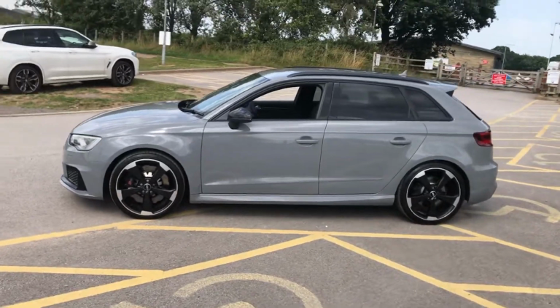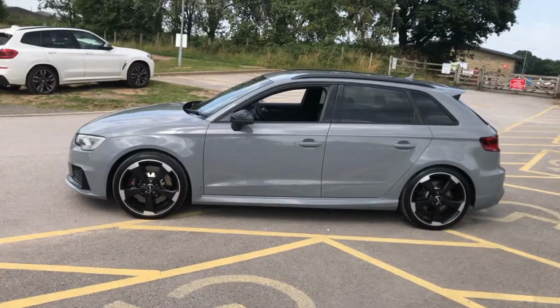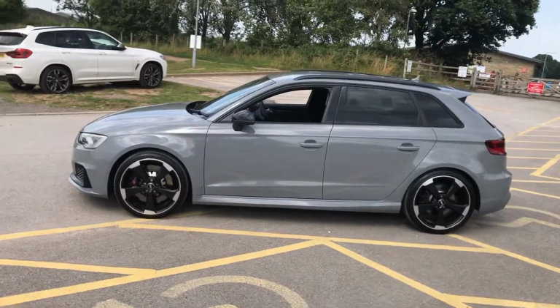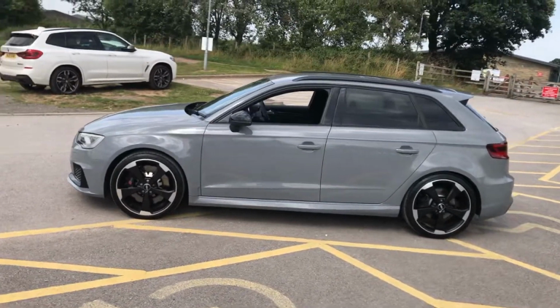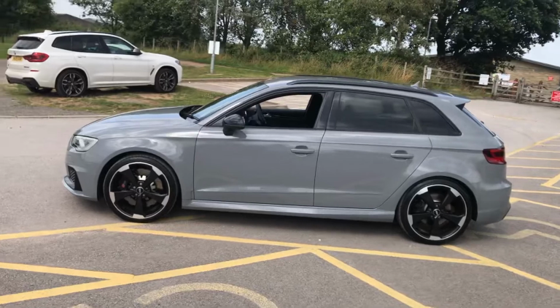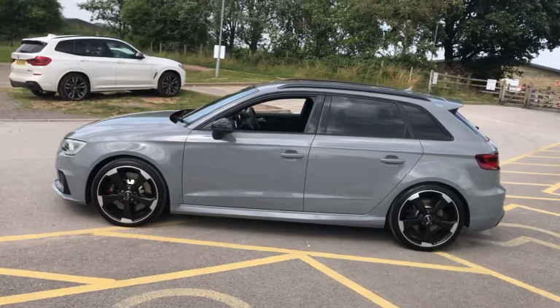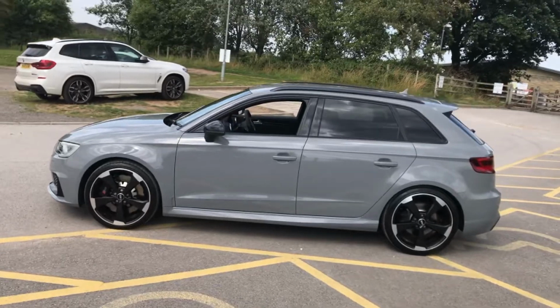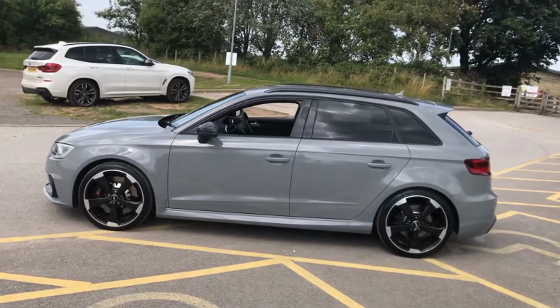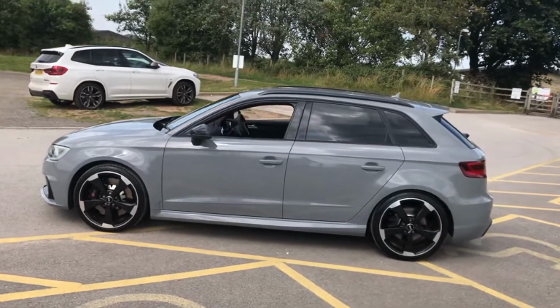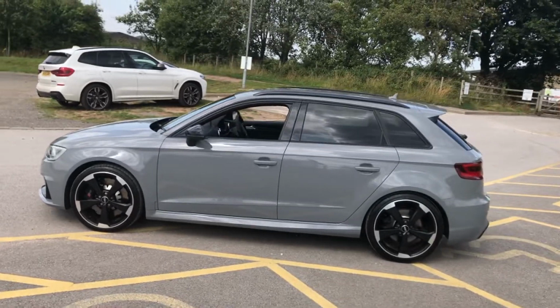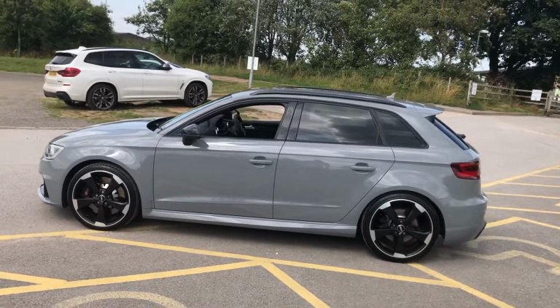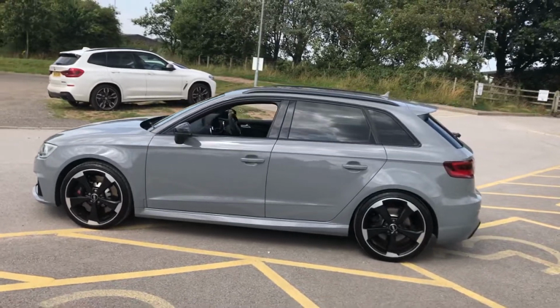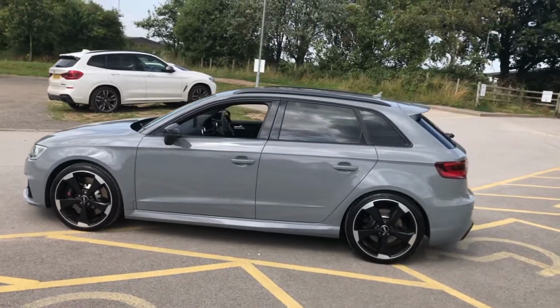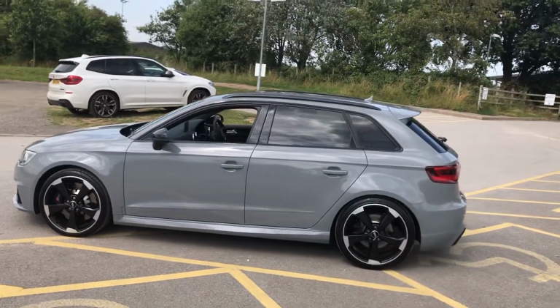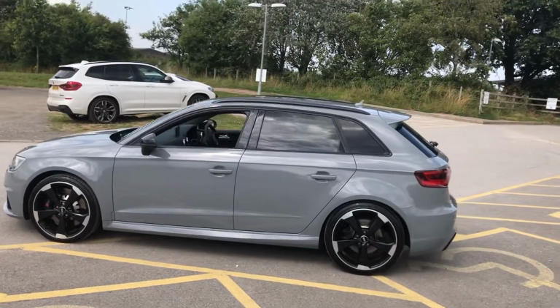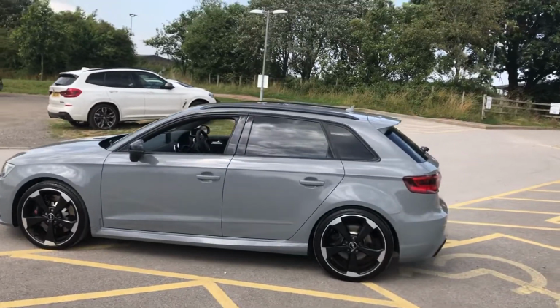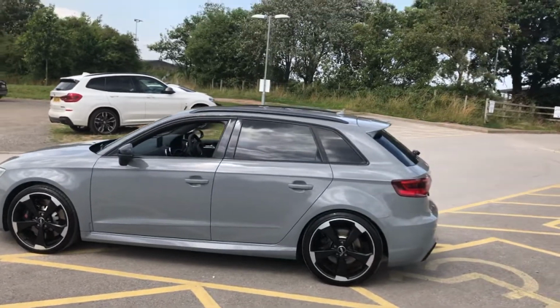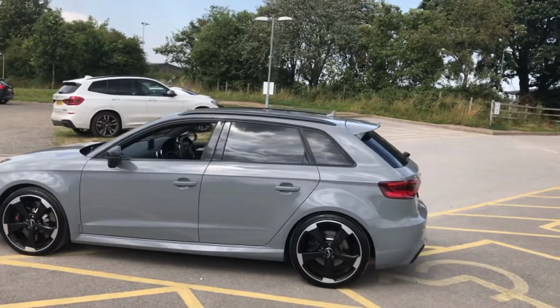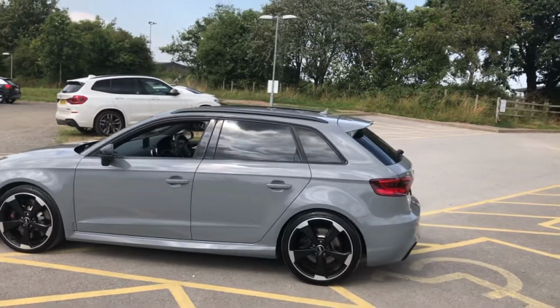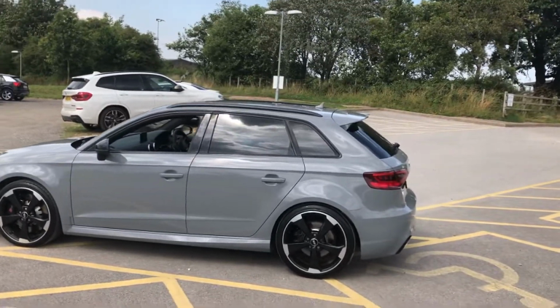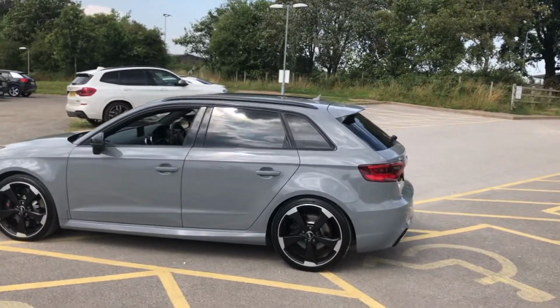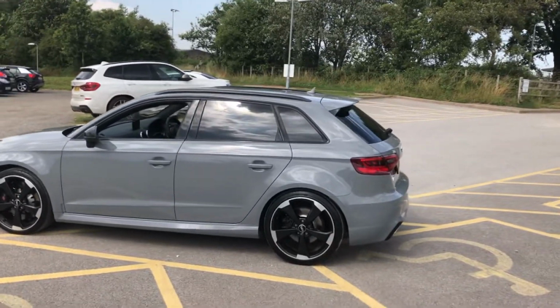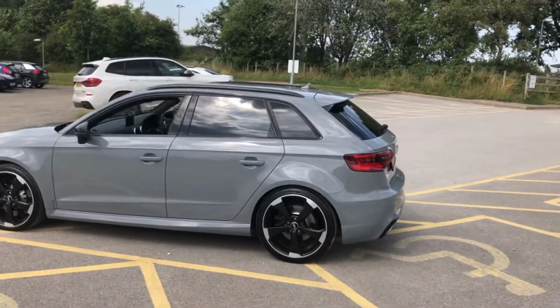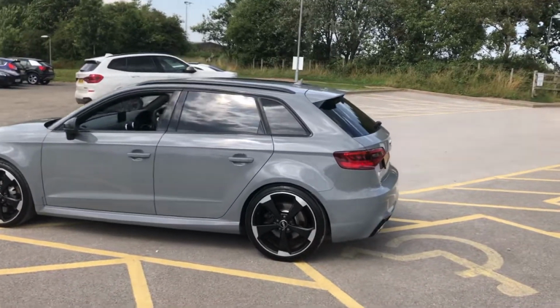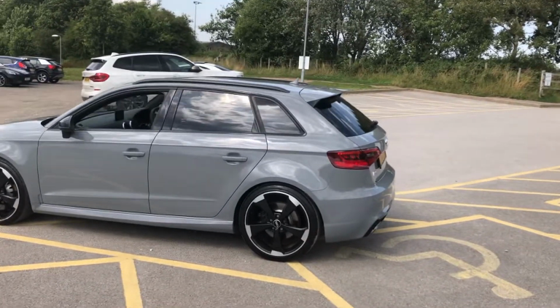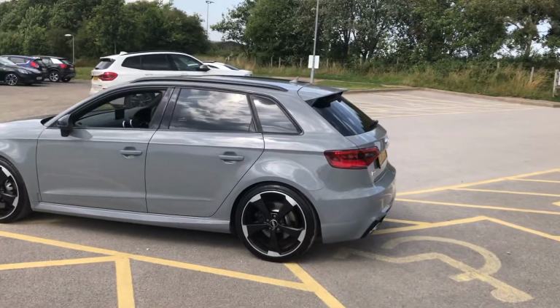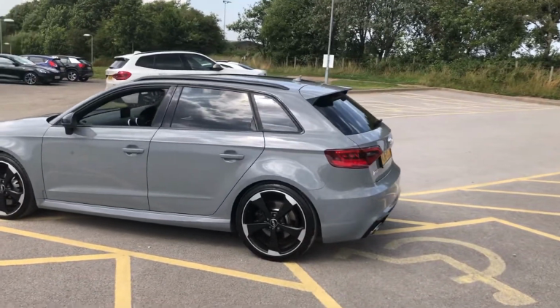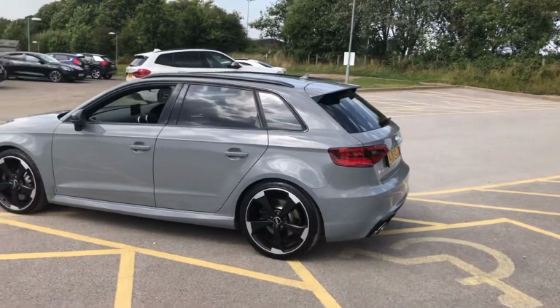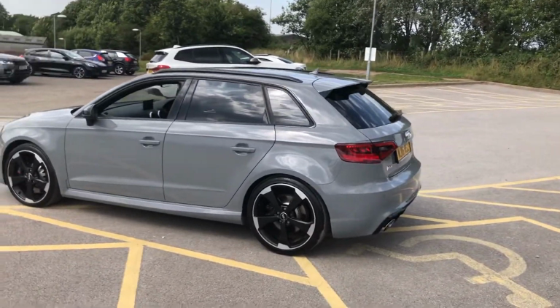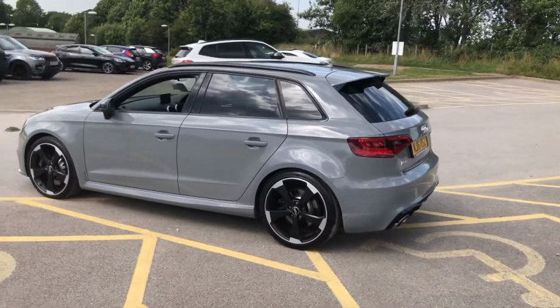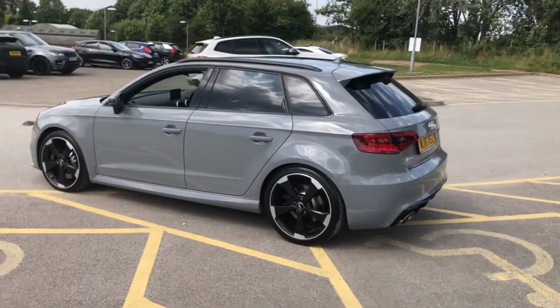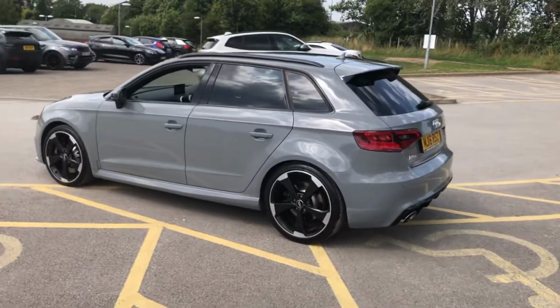No dents, no scratches, no marks — this car is perfect, a really really good clean example.